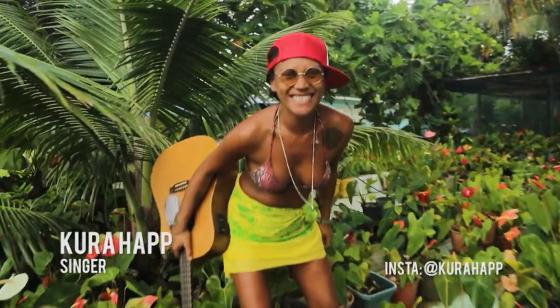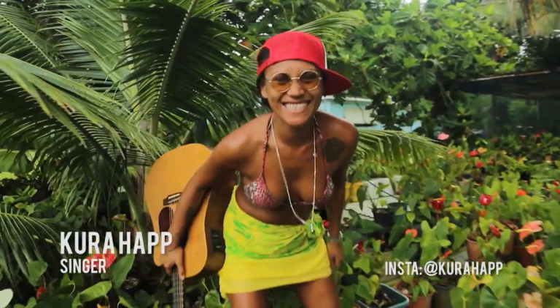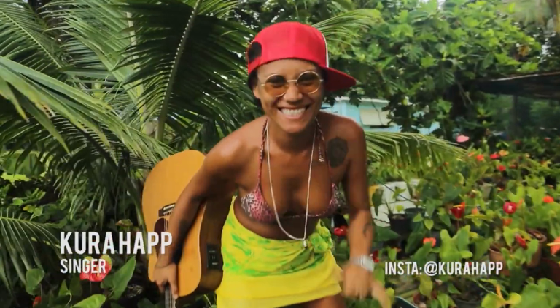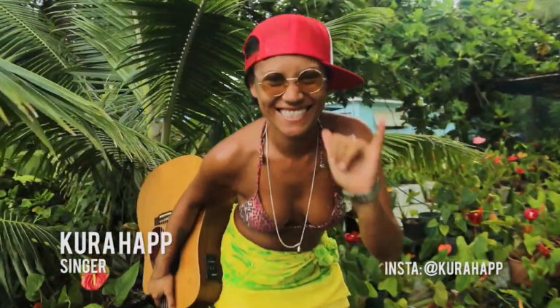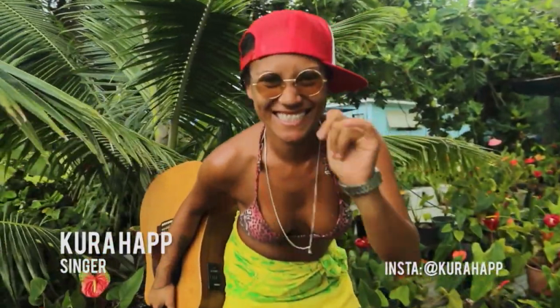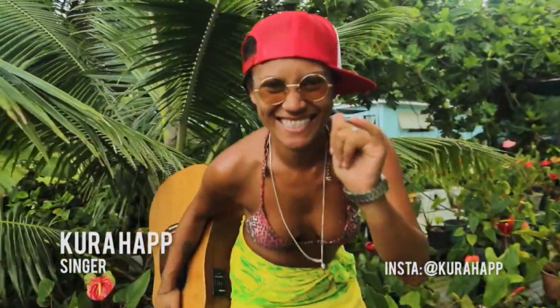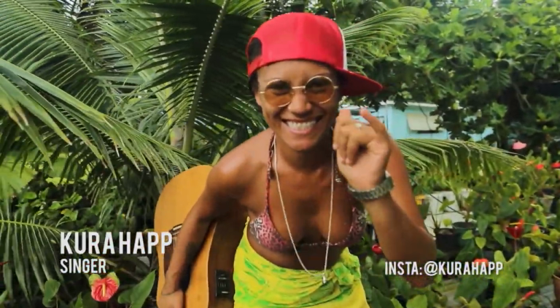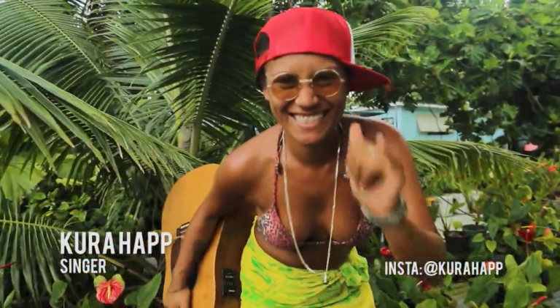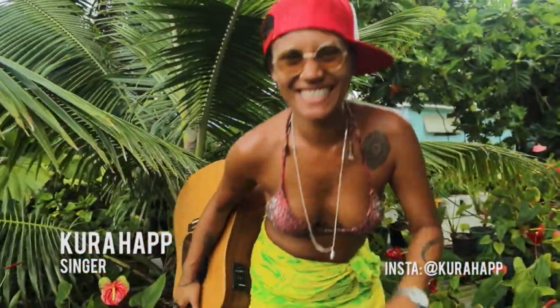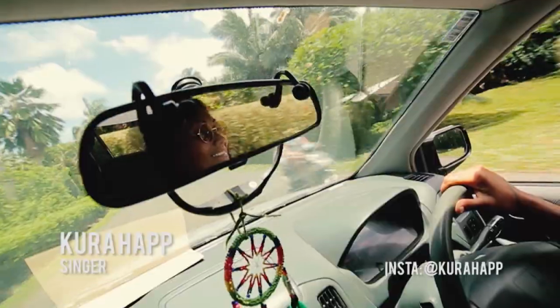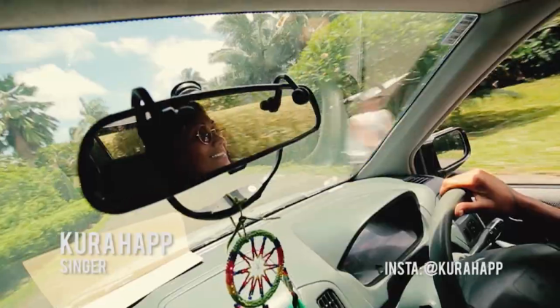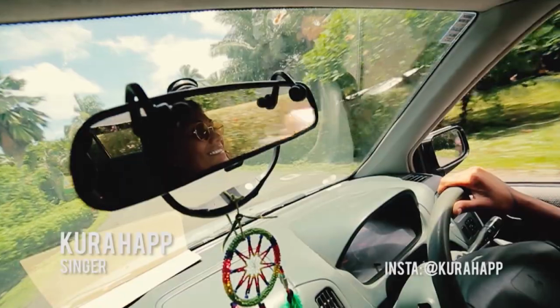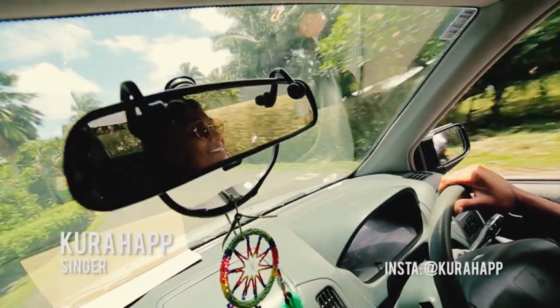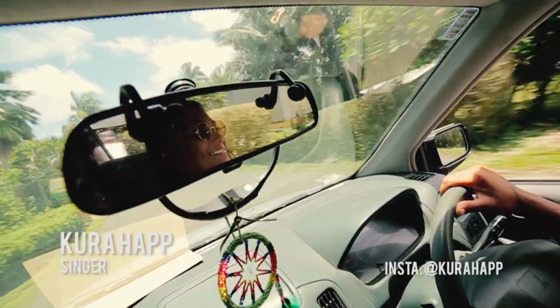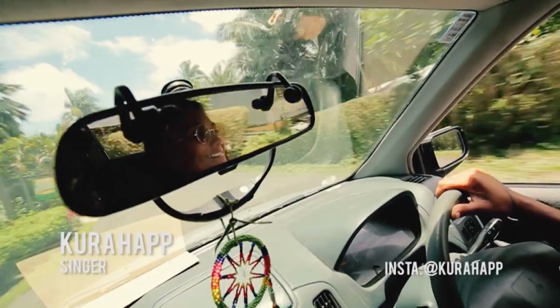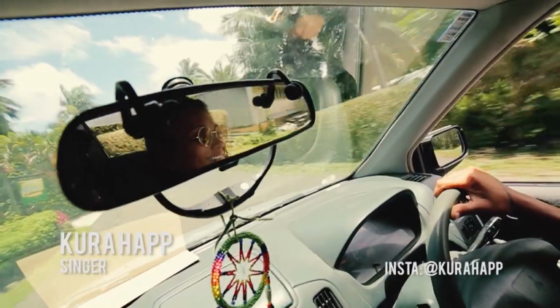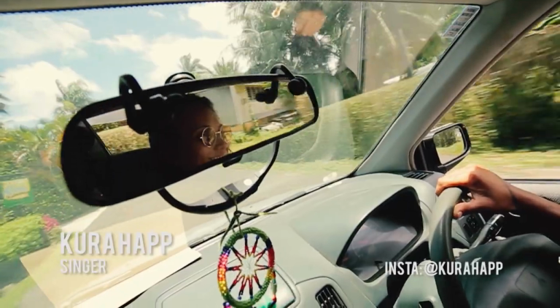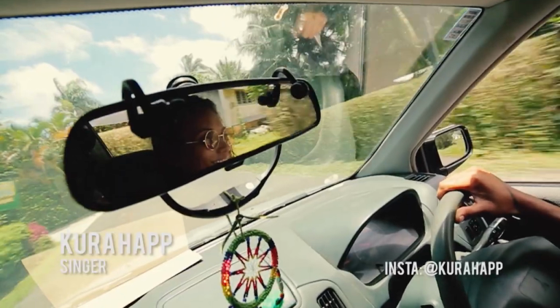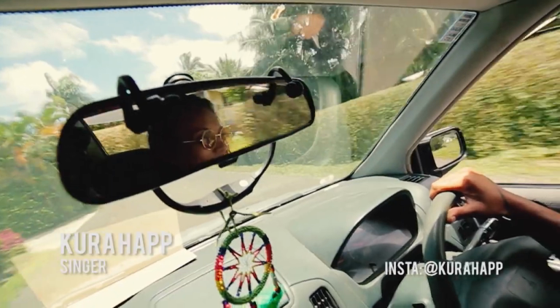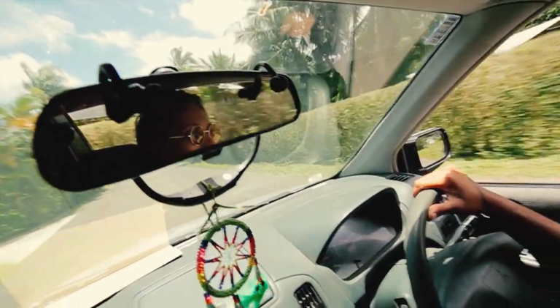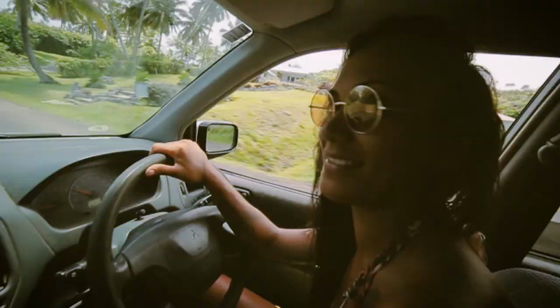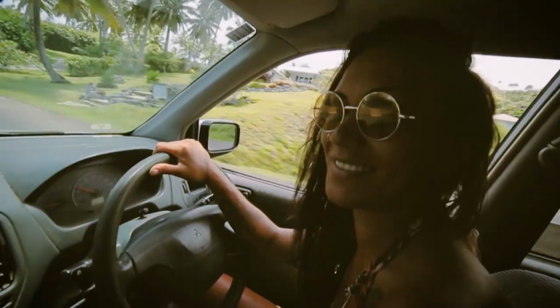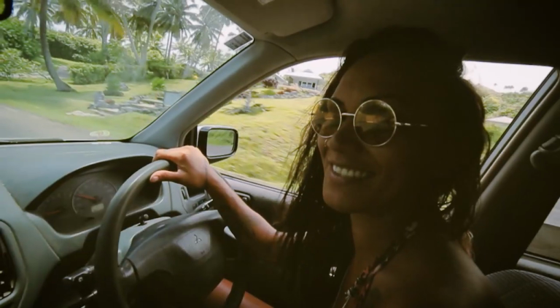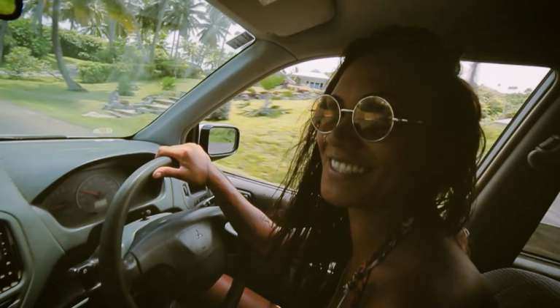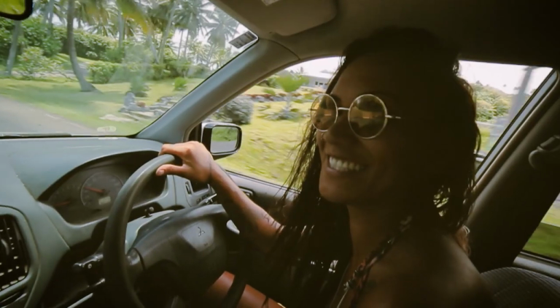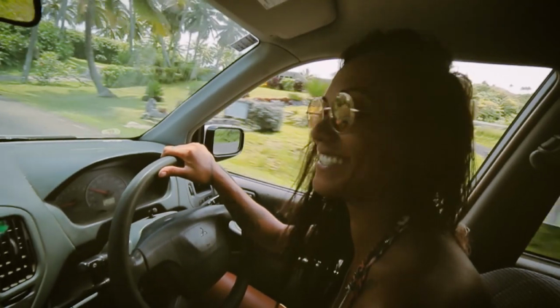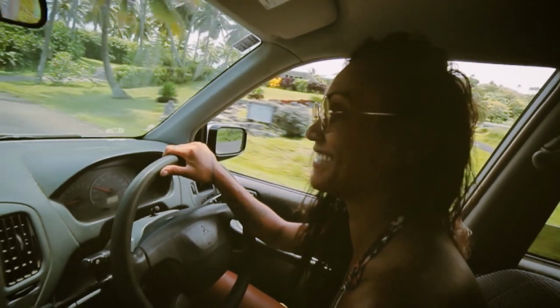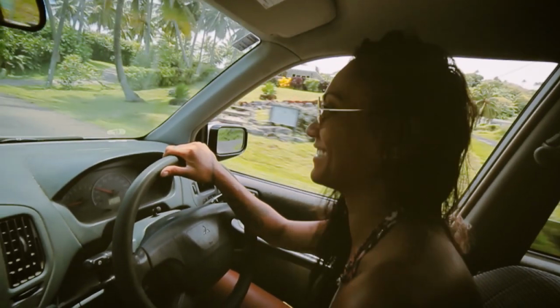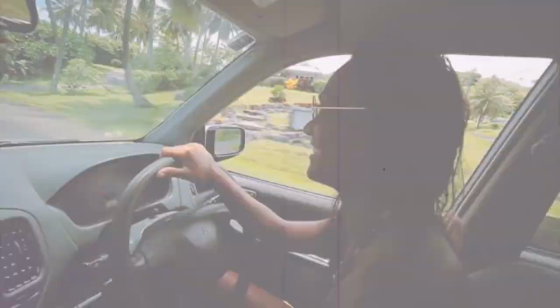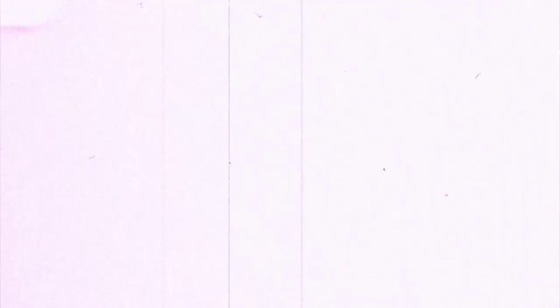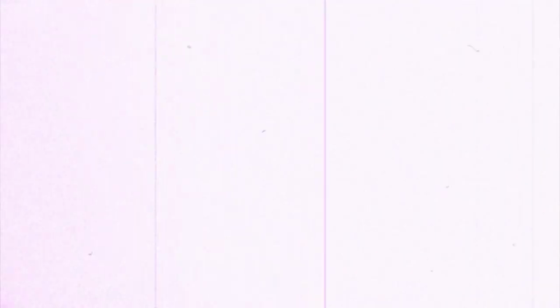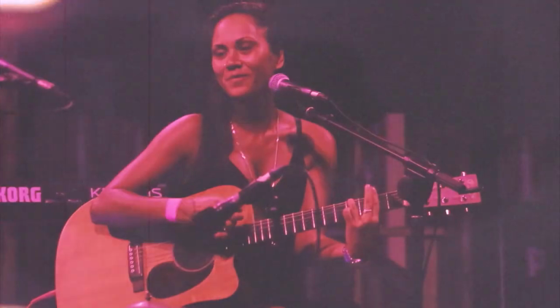I'm Kura Hap. I'm from Rarotonga. I'm a singer. I play in a band called Triggerfish.